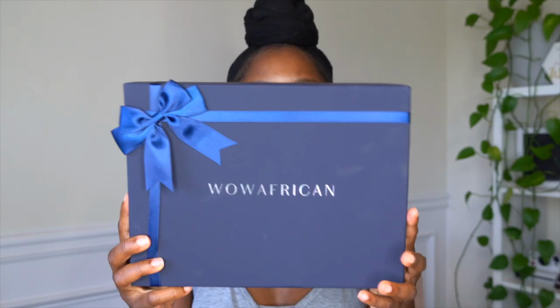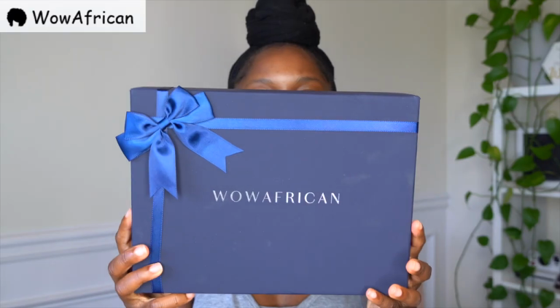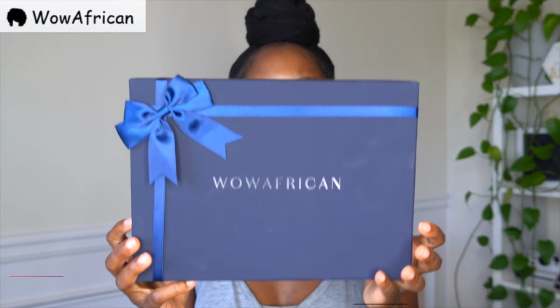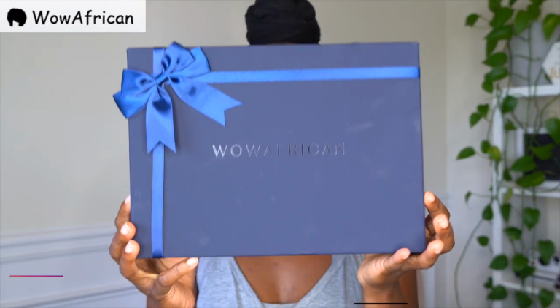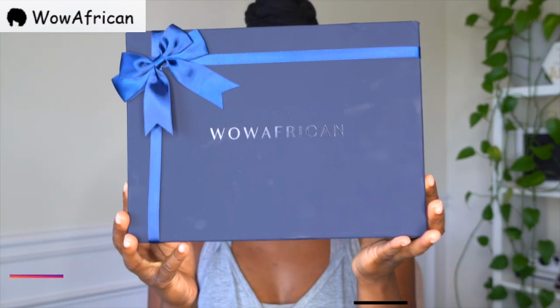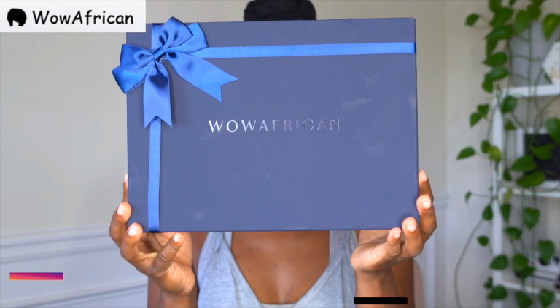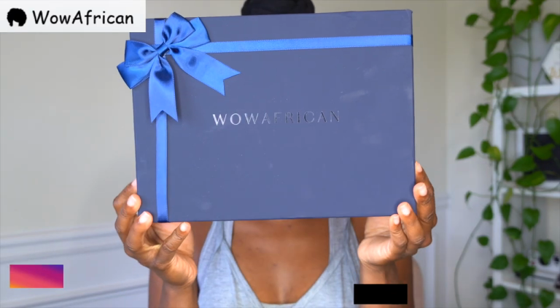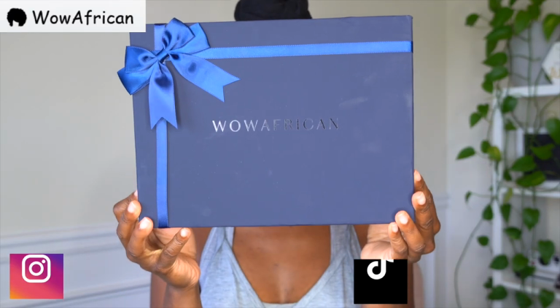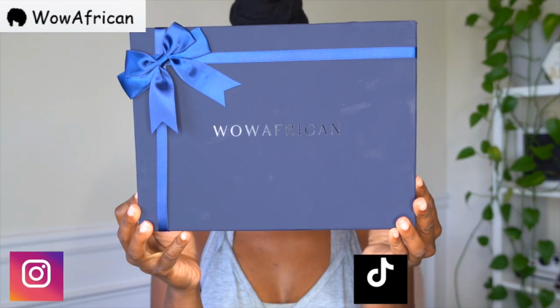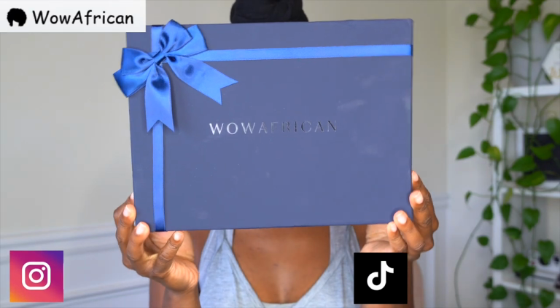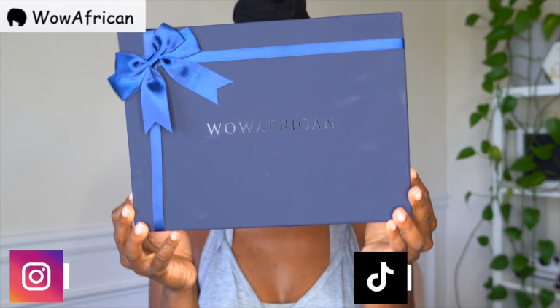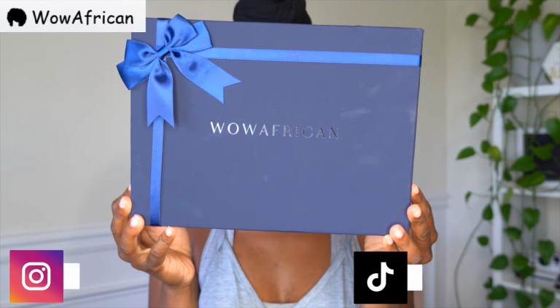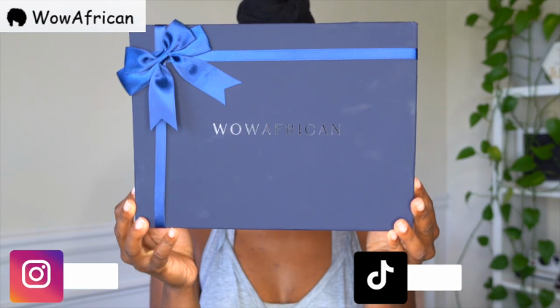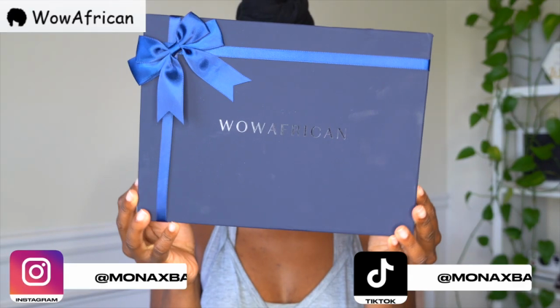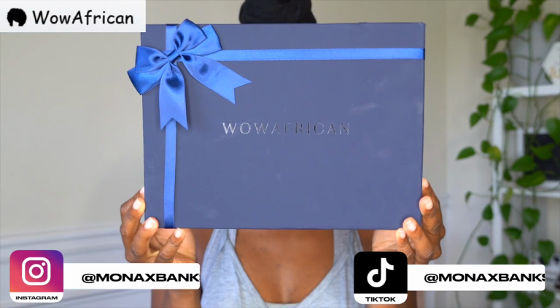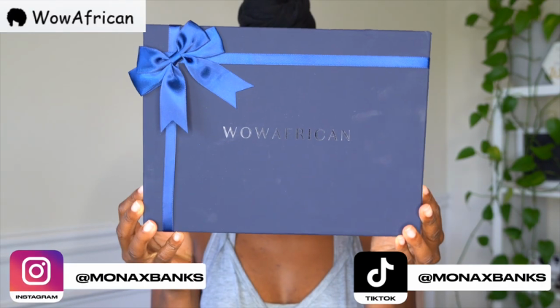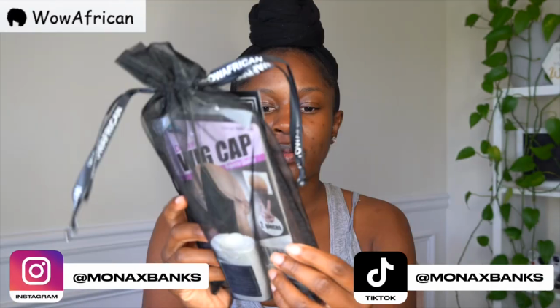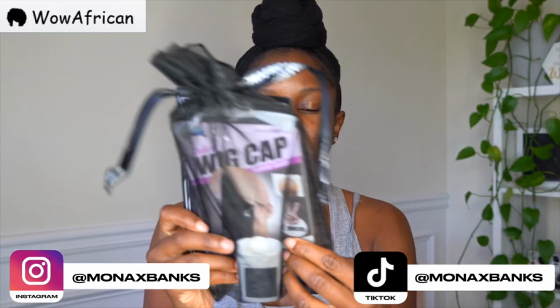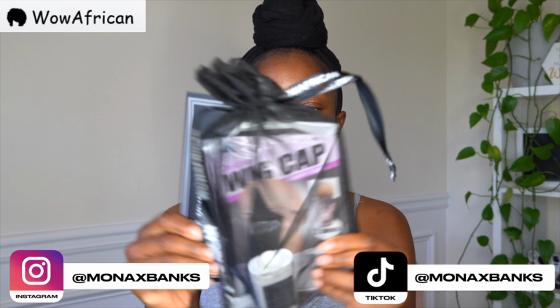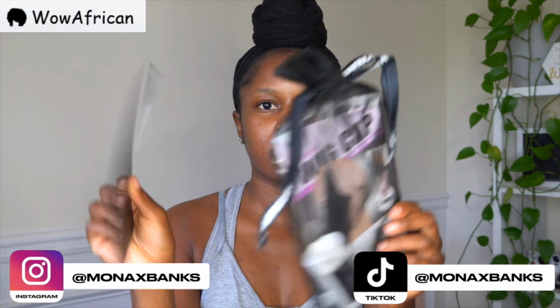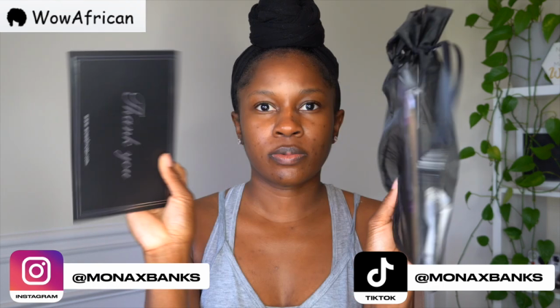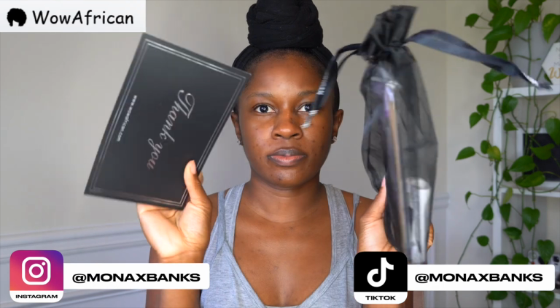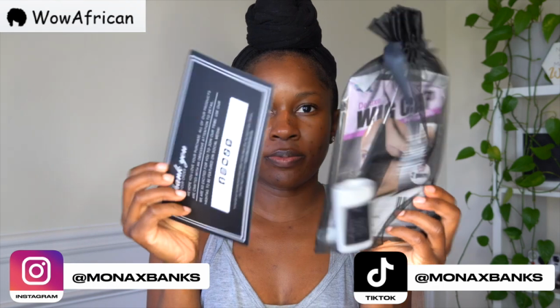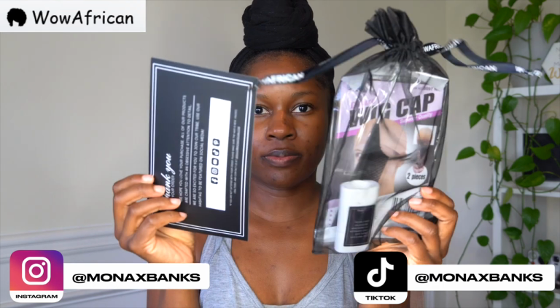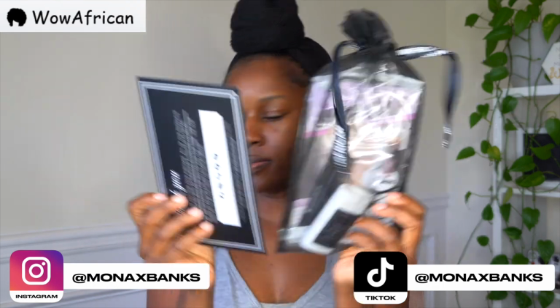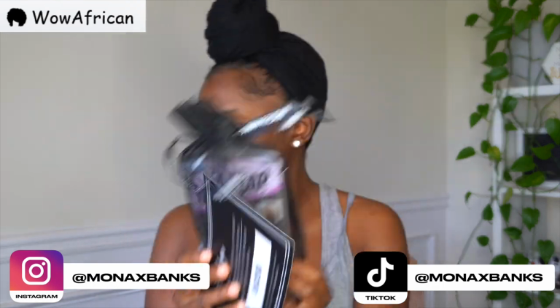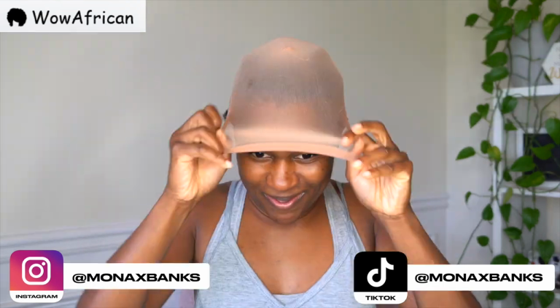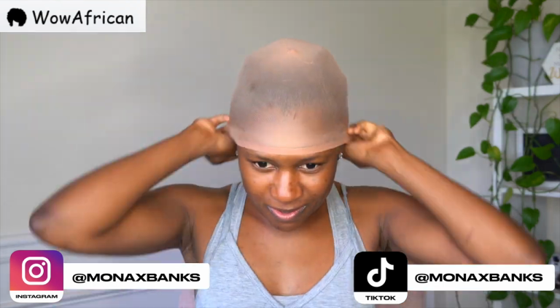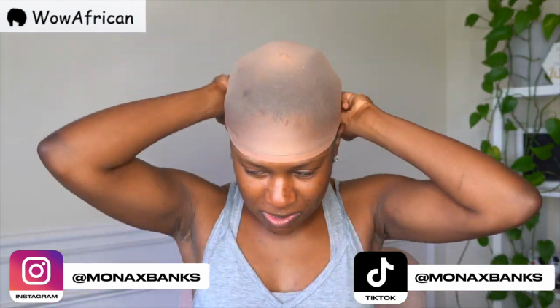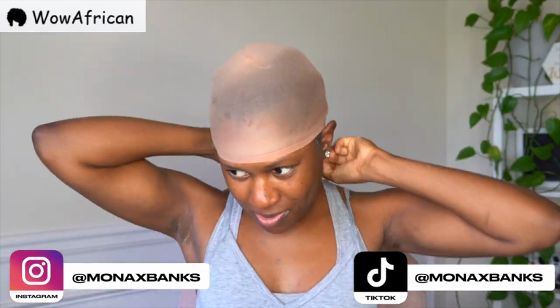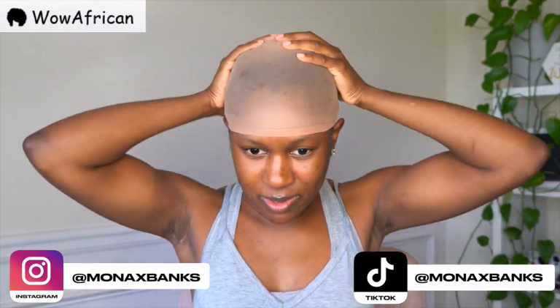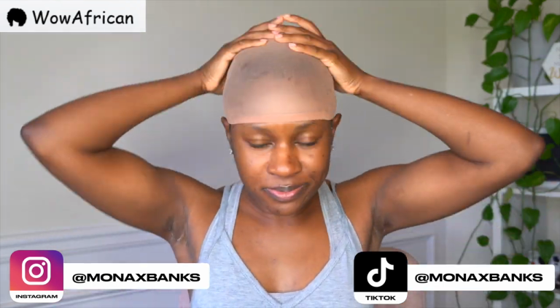AMB crew, so we're going to go ahead and jump right in. The unit that I'm reviewing today is from Wild African — they sent some goodies.